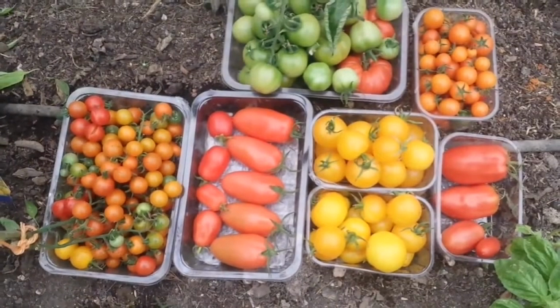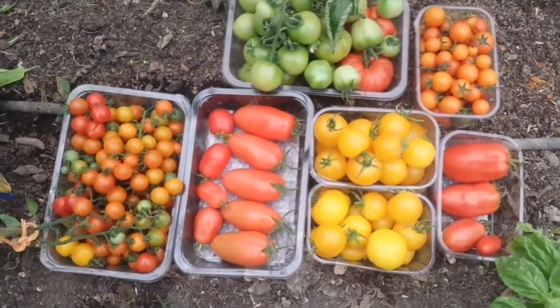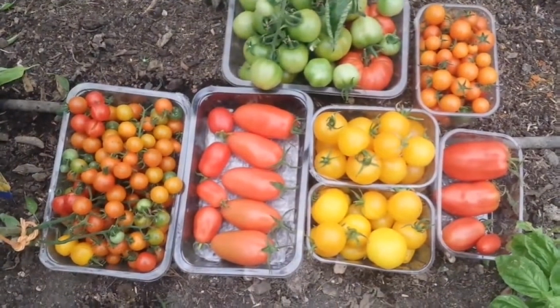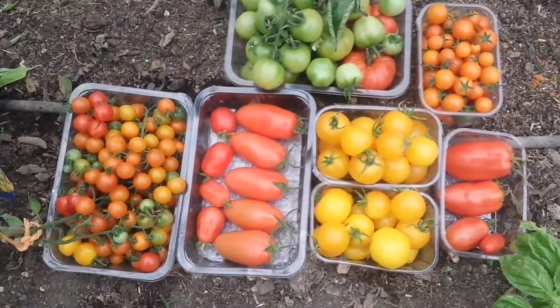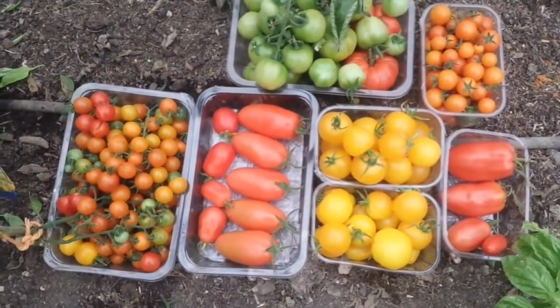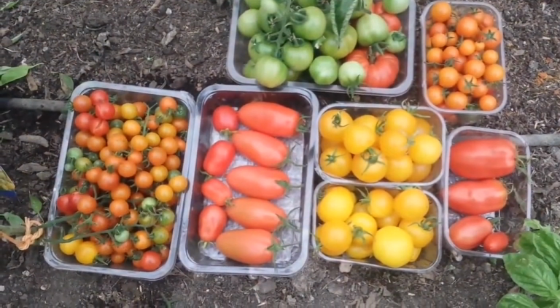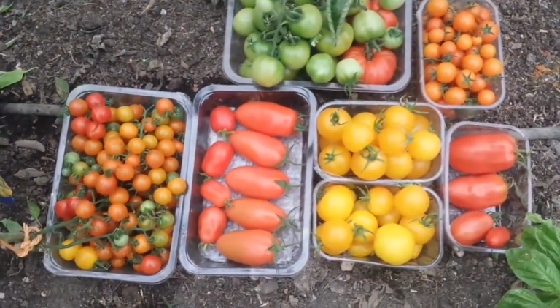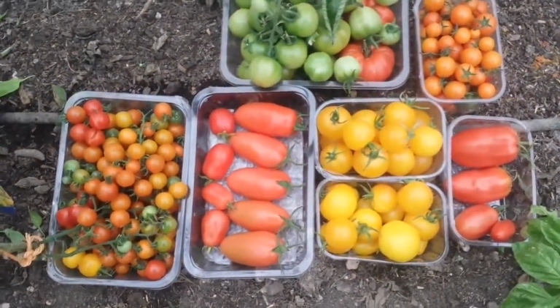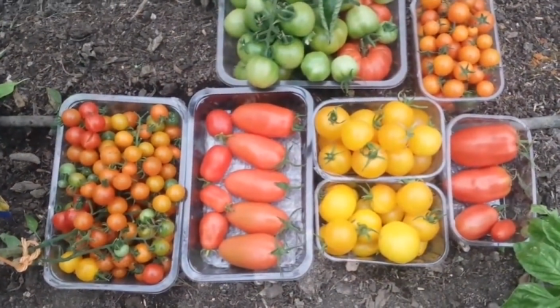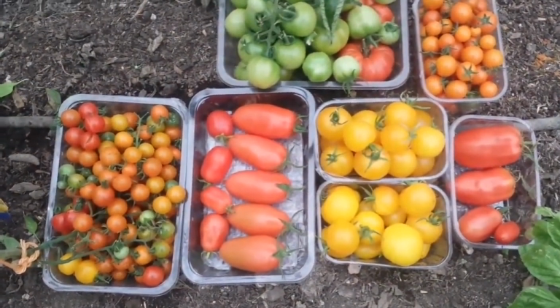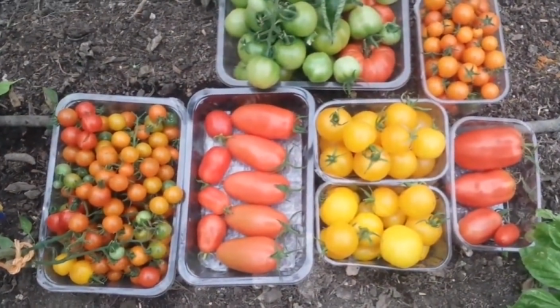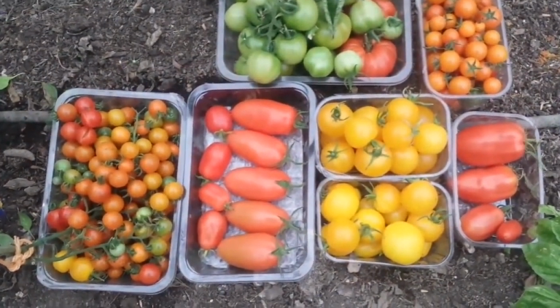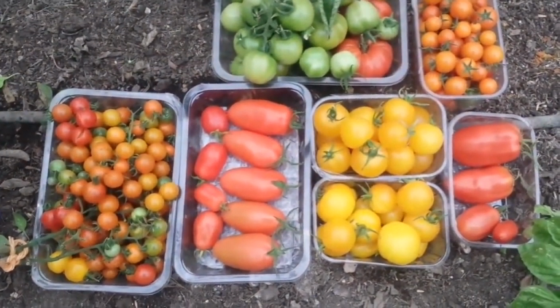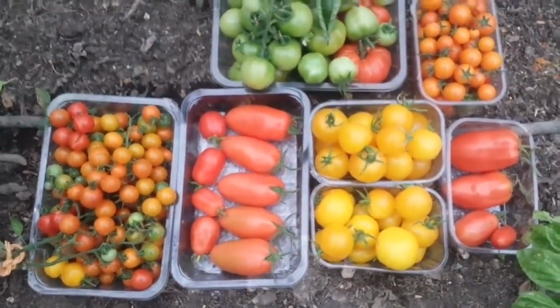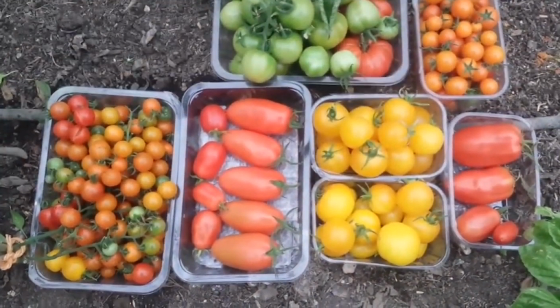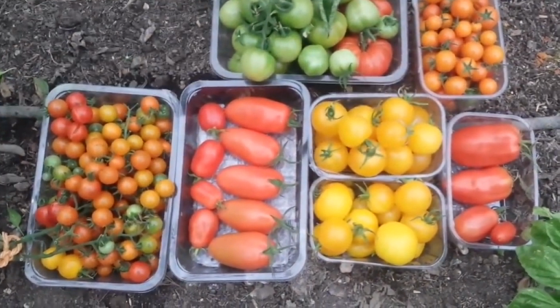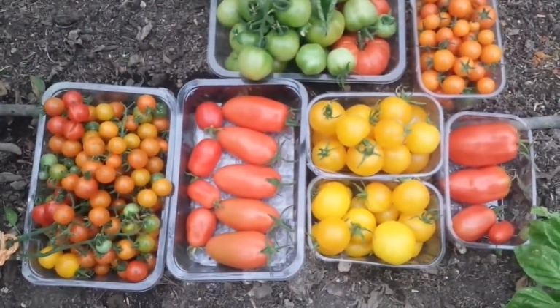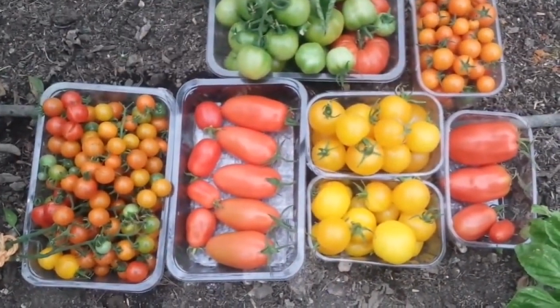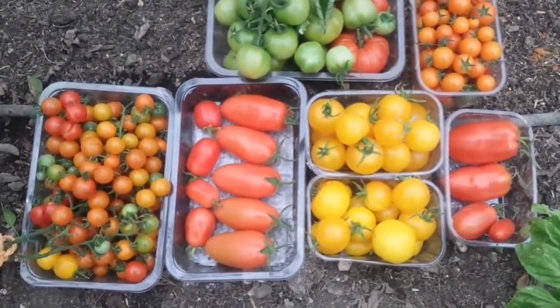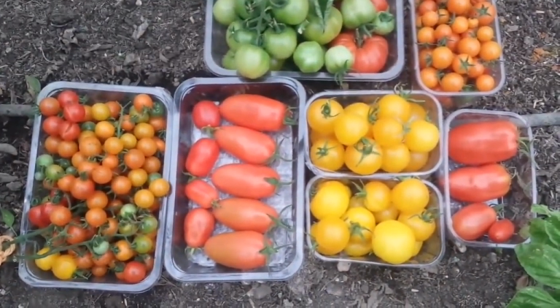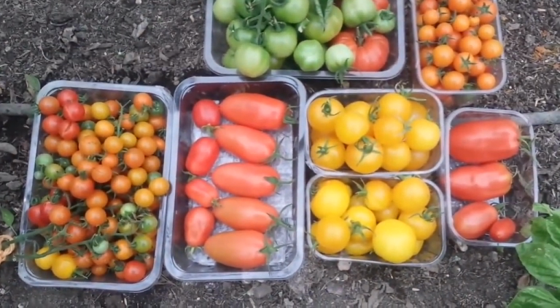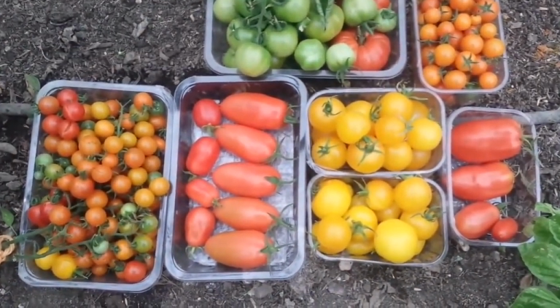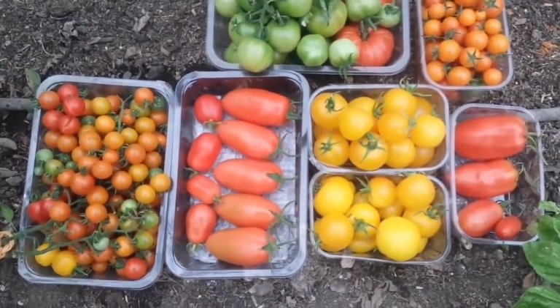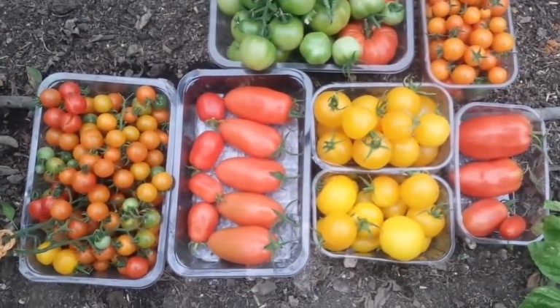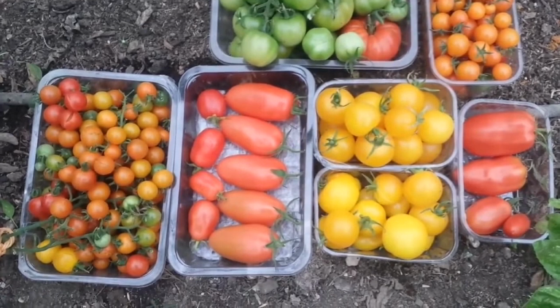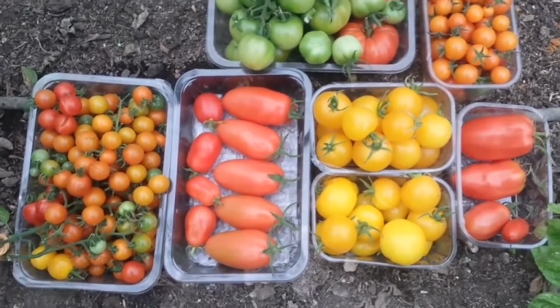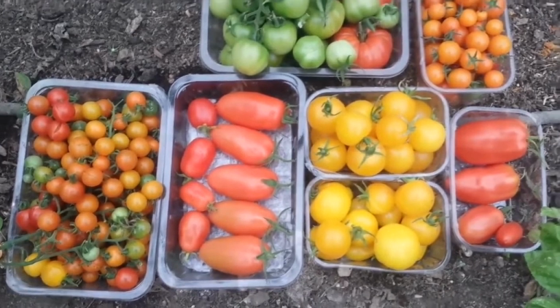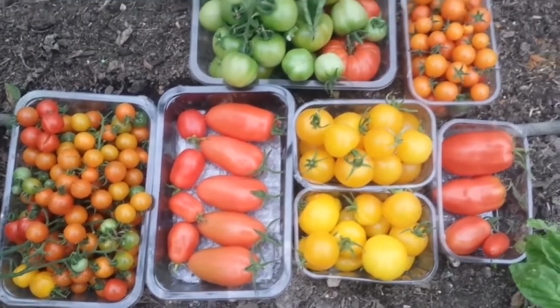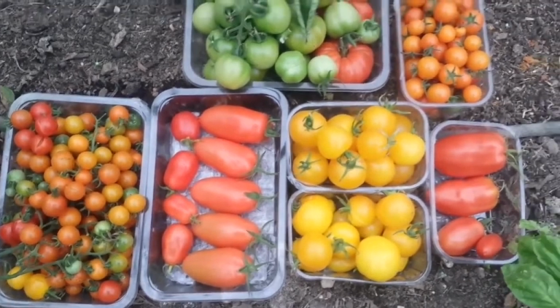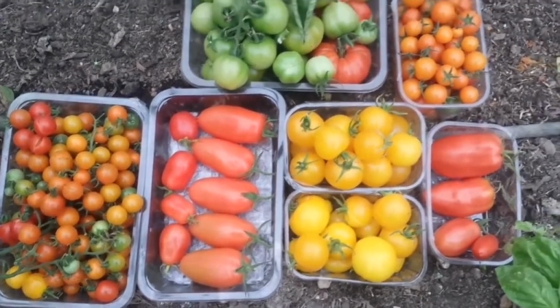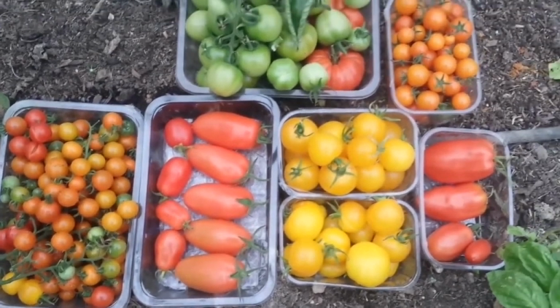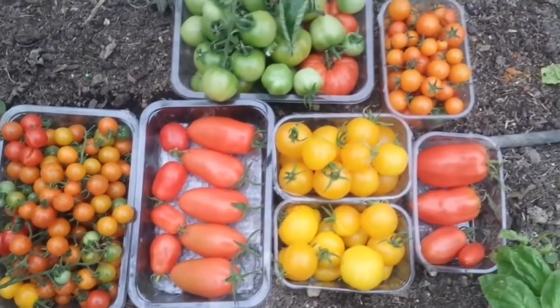This is the harvest for the 16th of October.